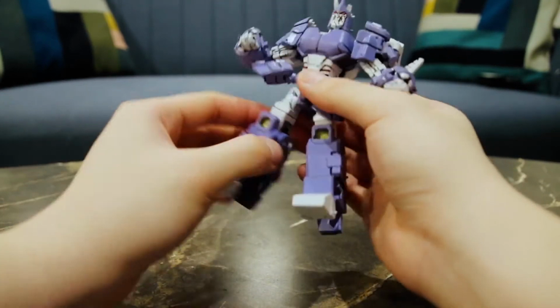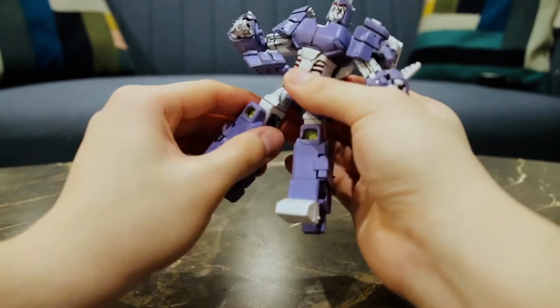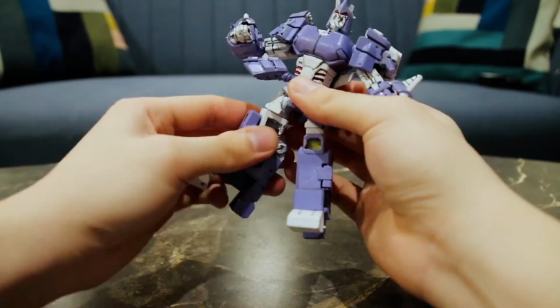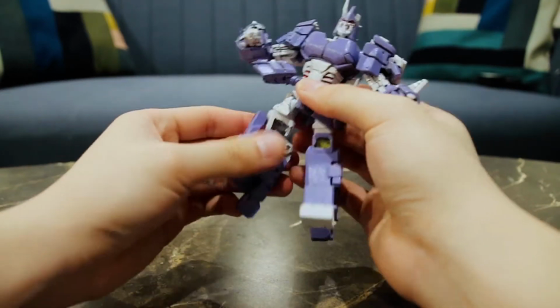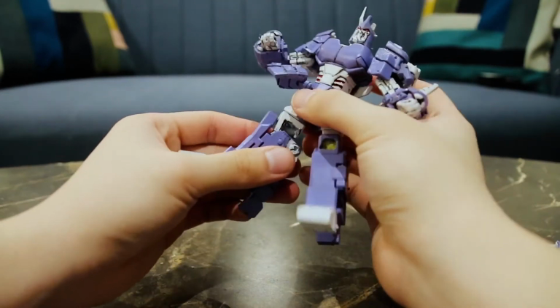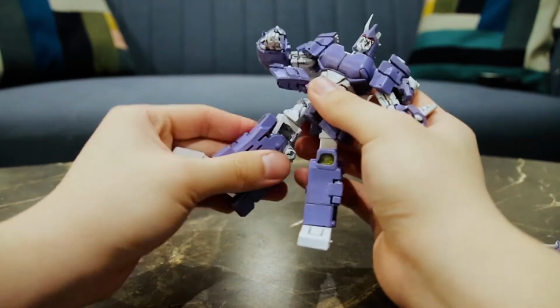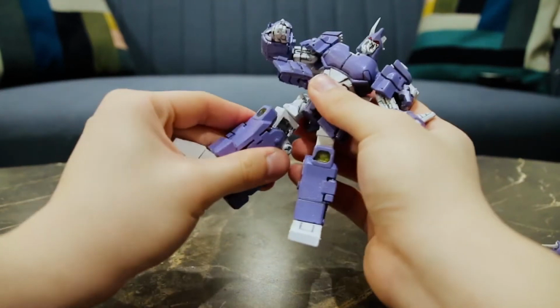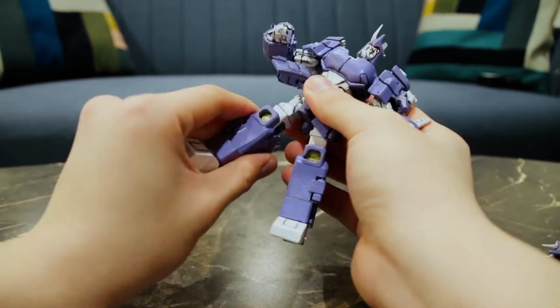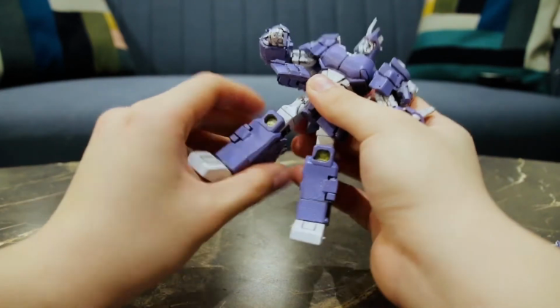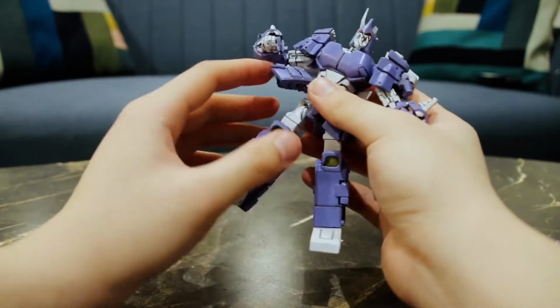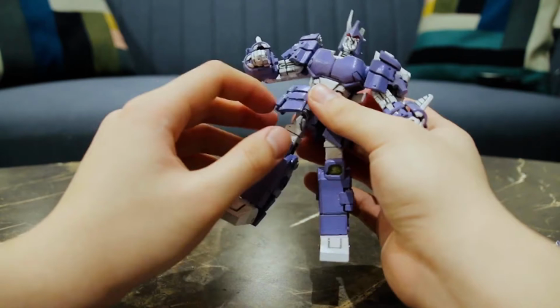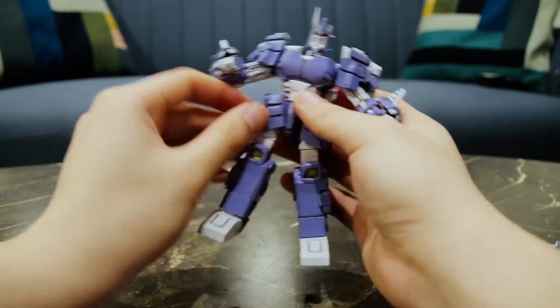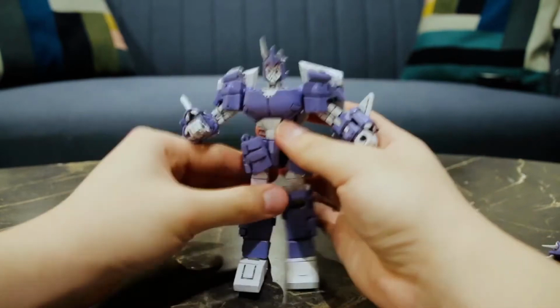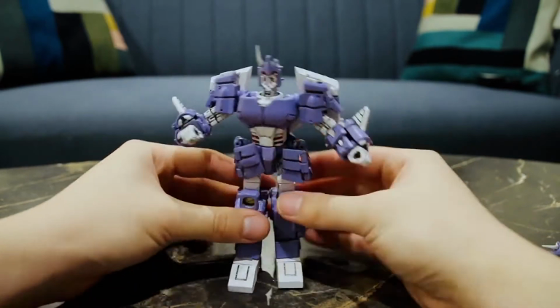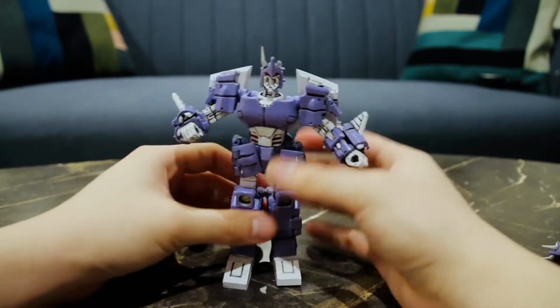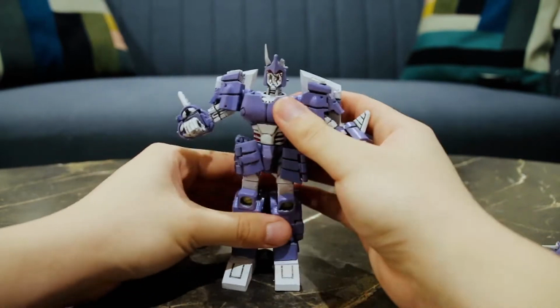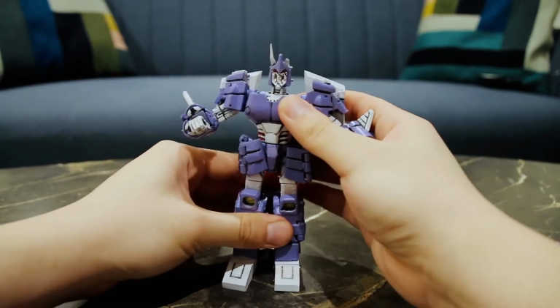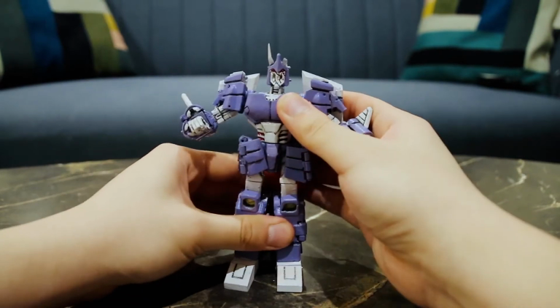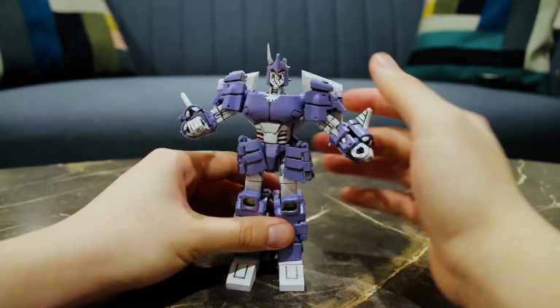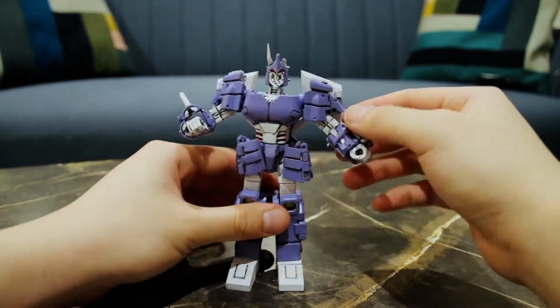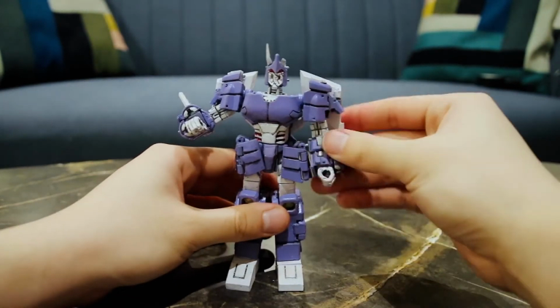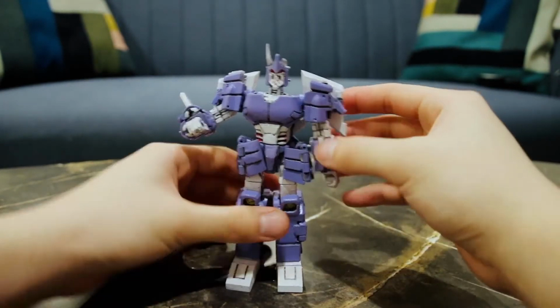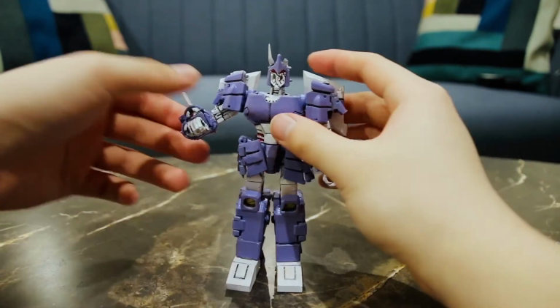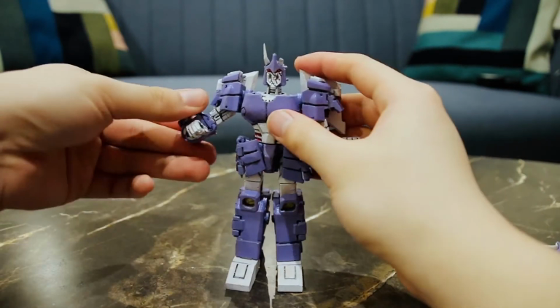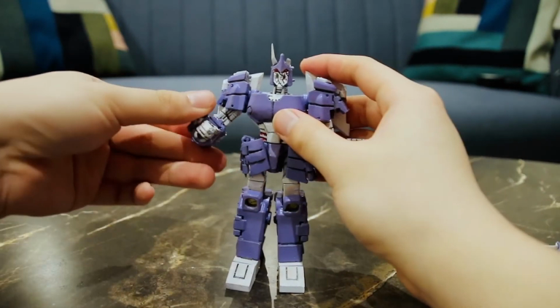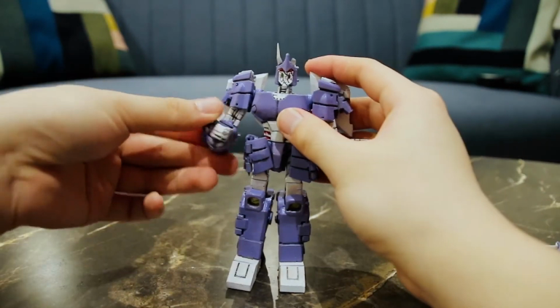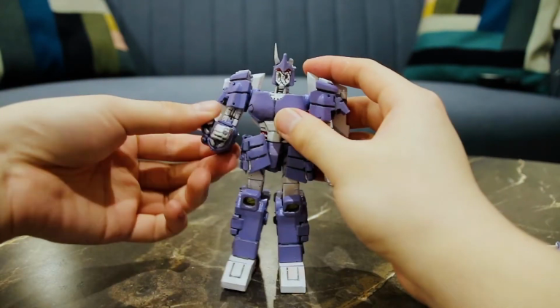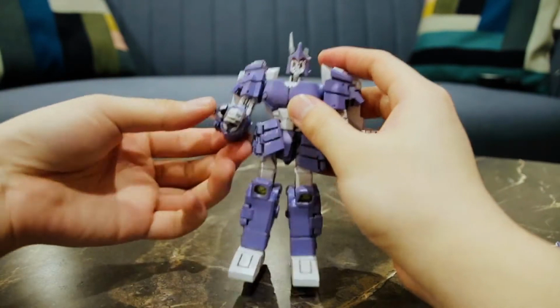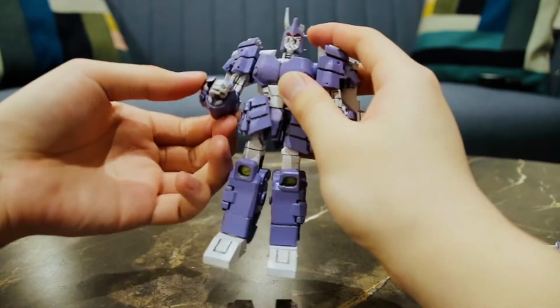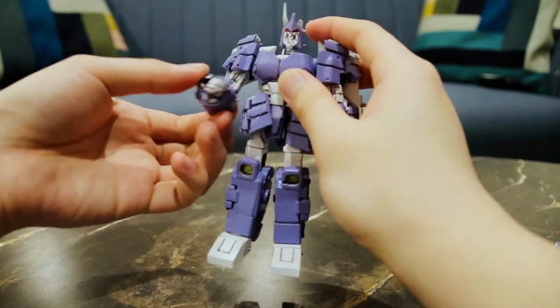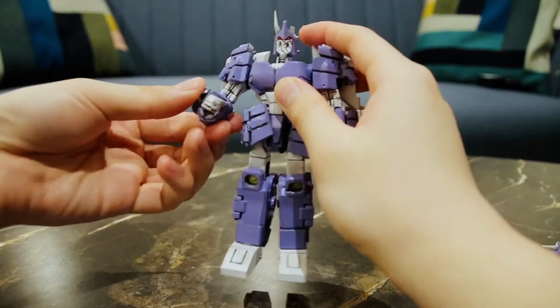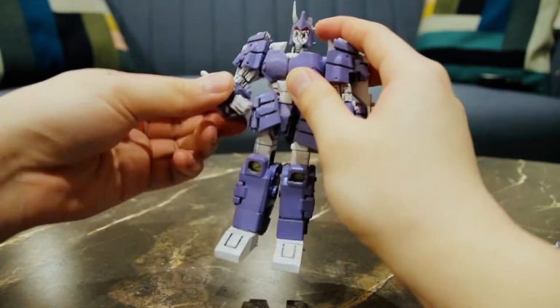There is also a swivel at the thigh. So all in all he's quite articulated — he's the most articulated figure I've ever done.